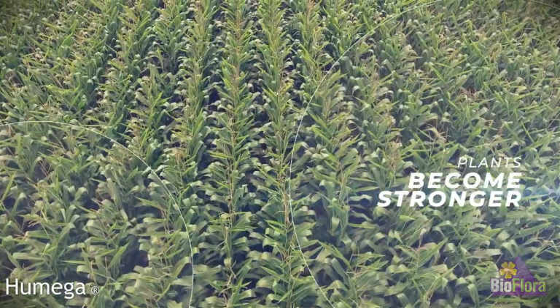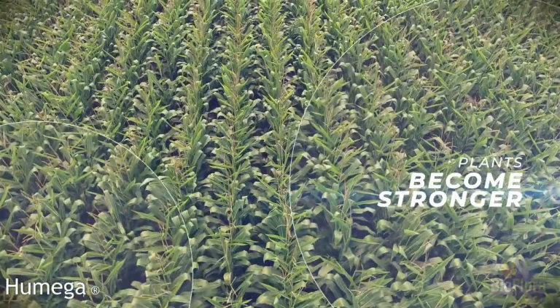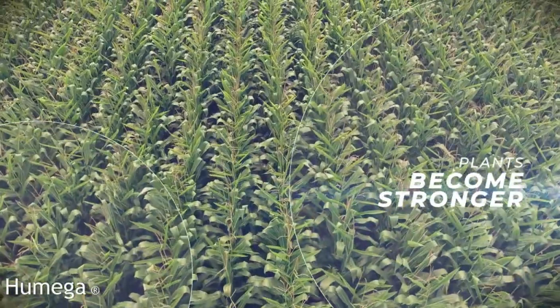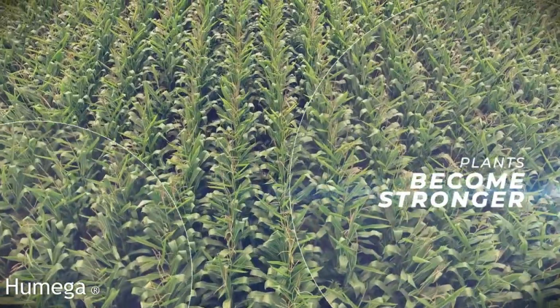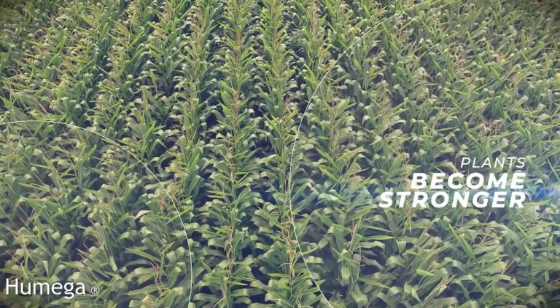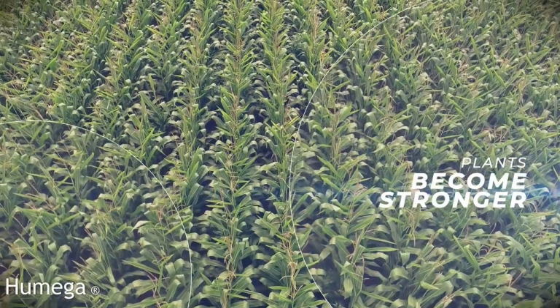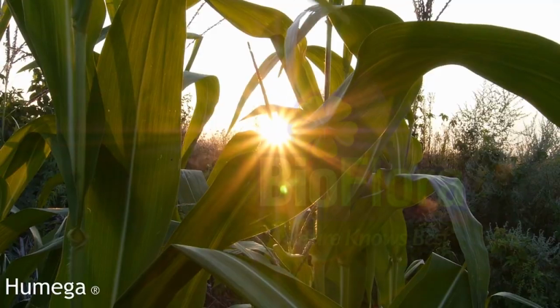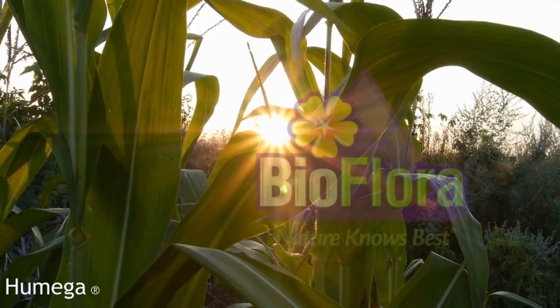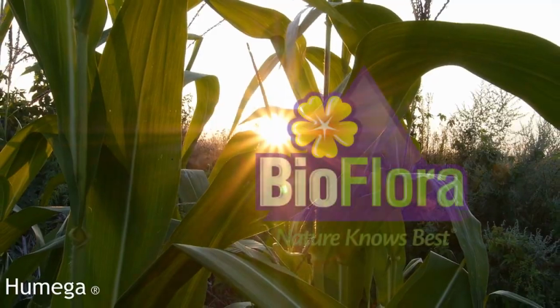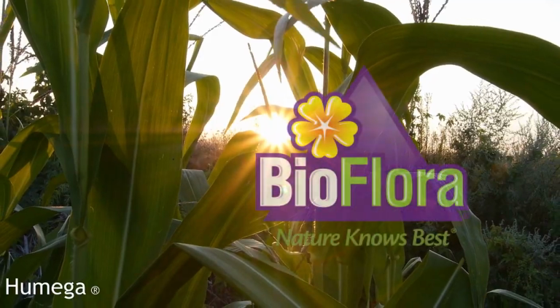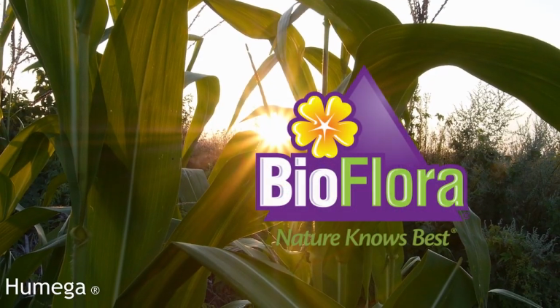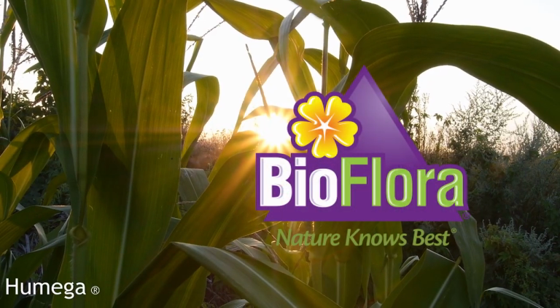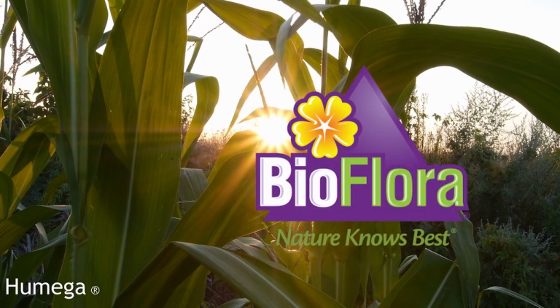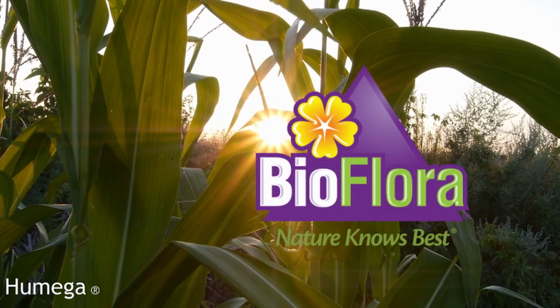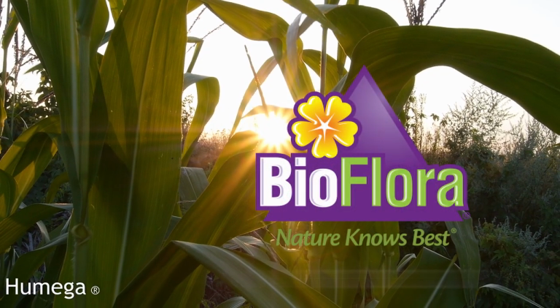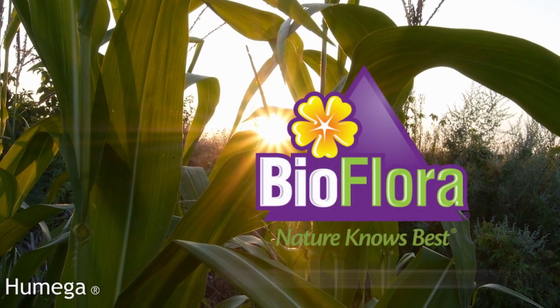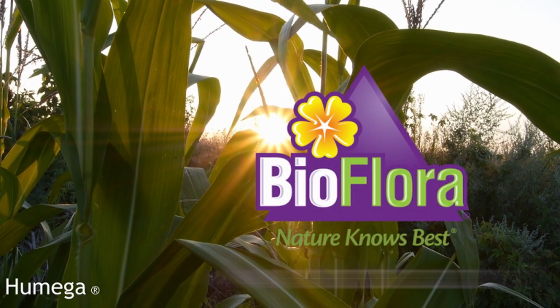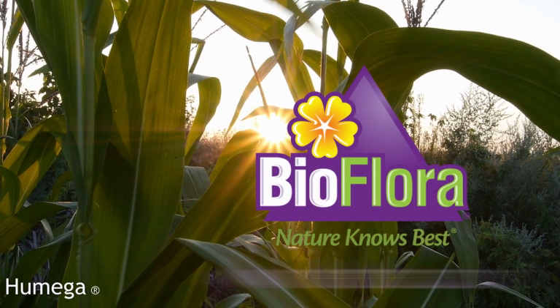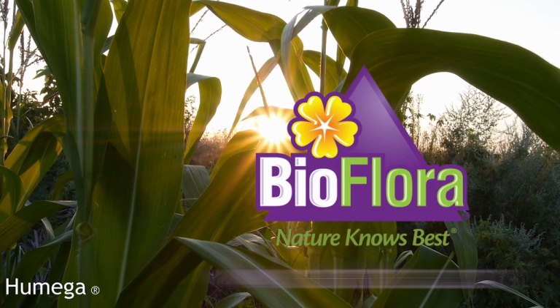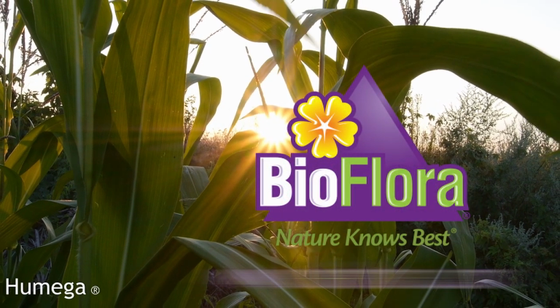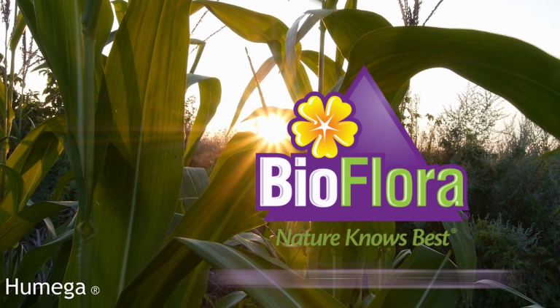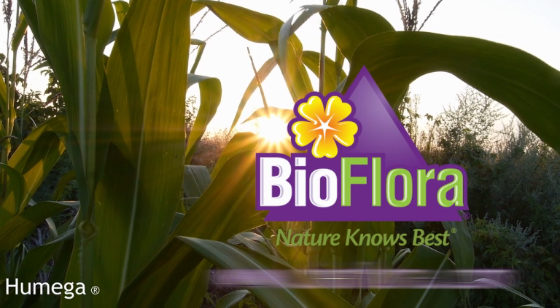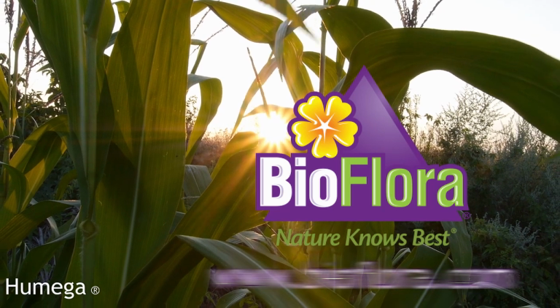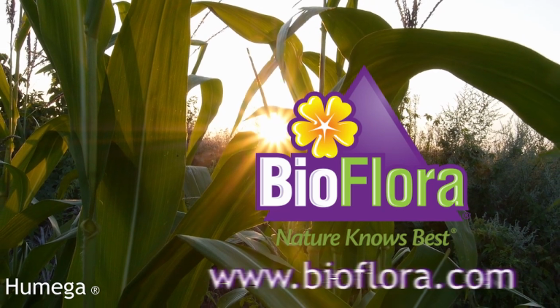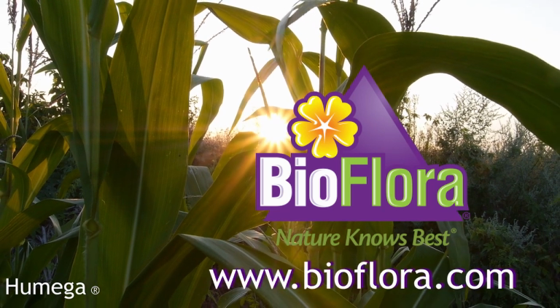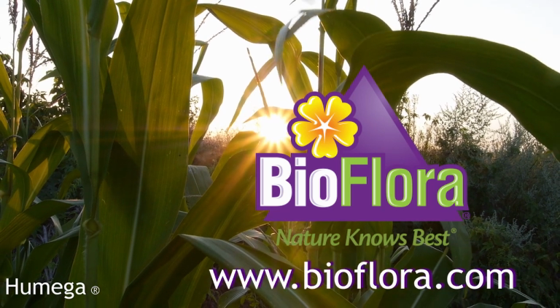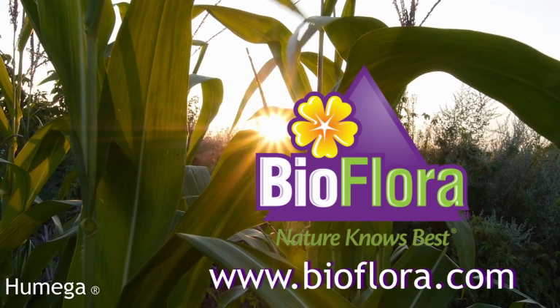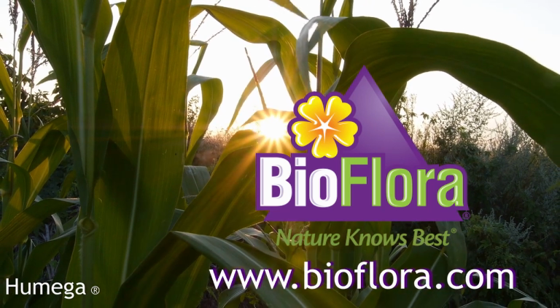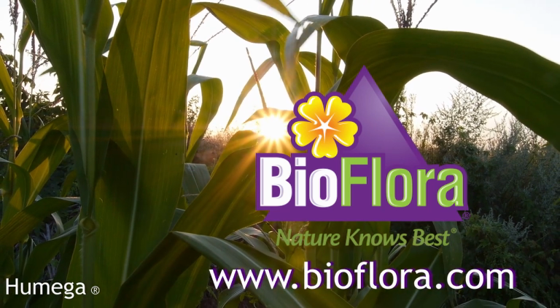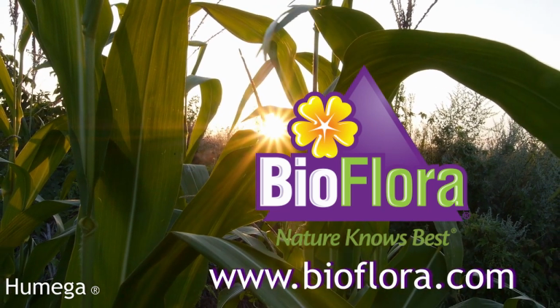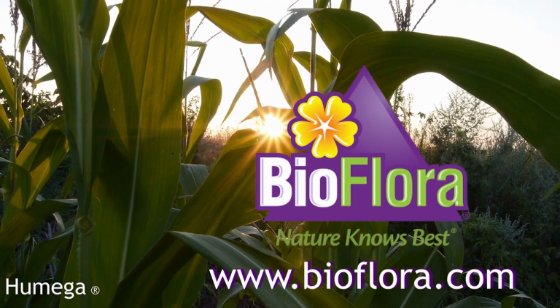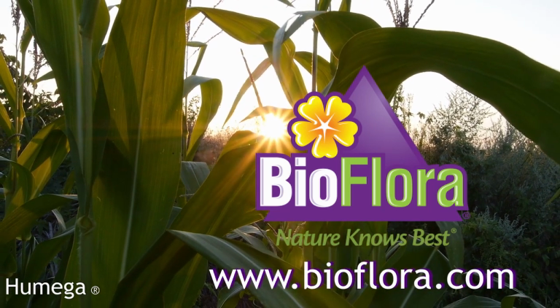Contact us for a nutritional plant program using Humega or learn more at bioflora.com.